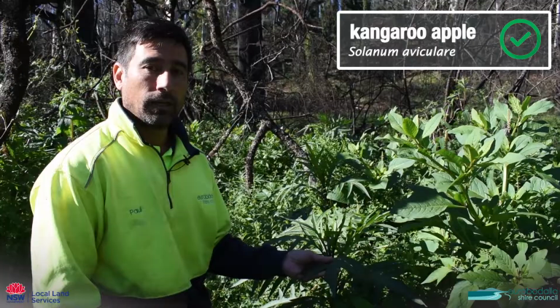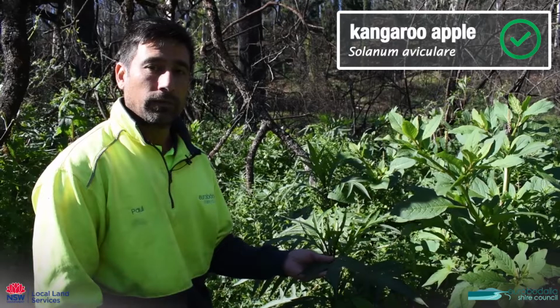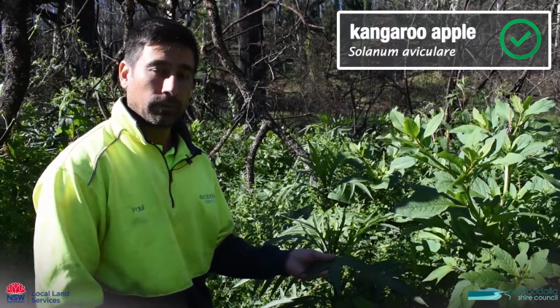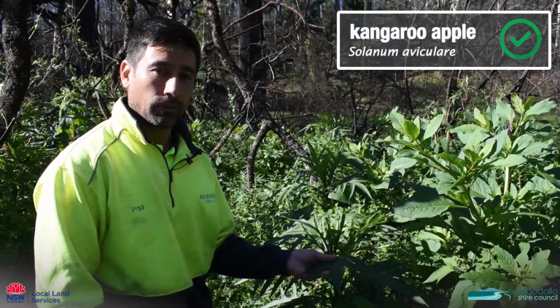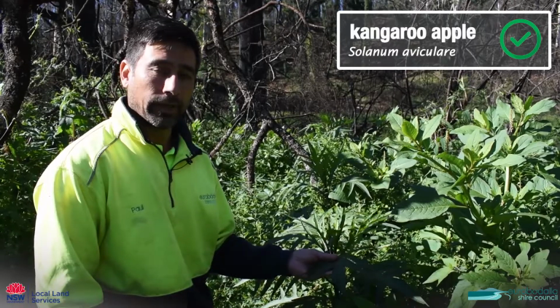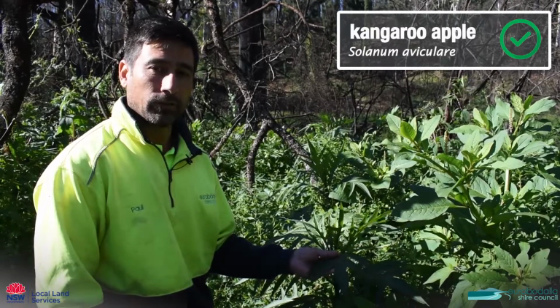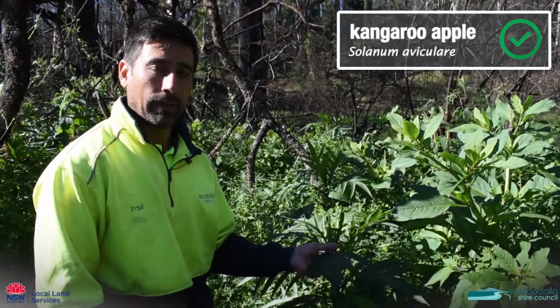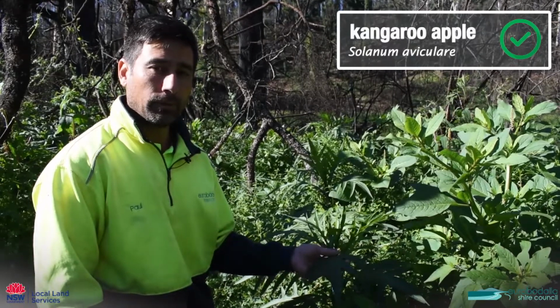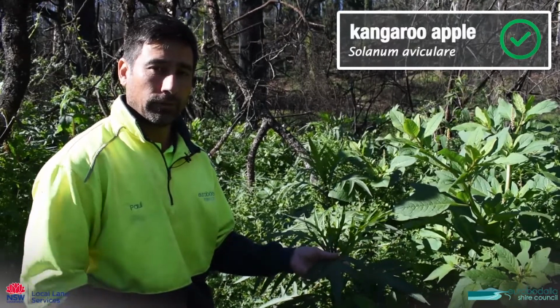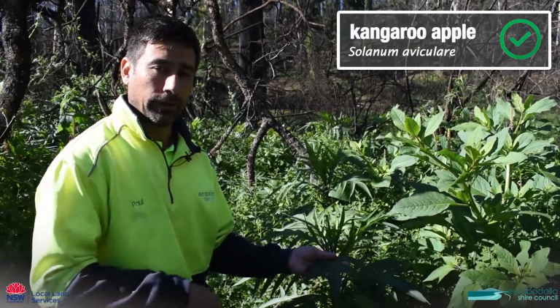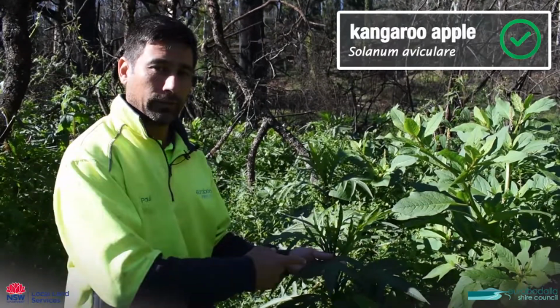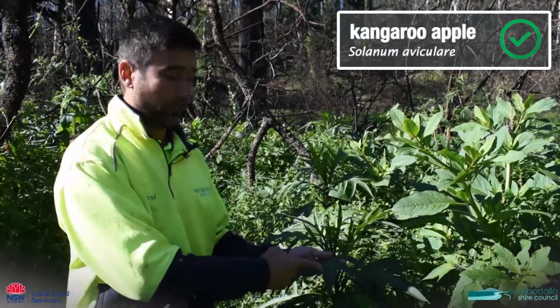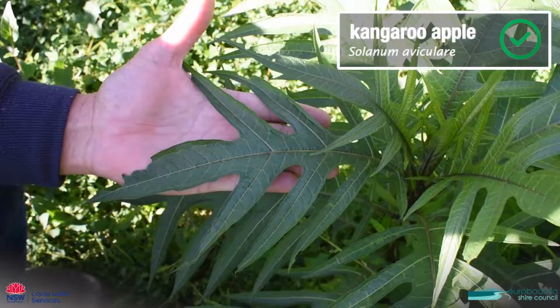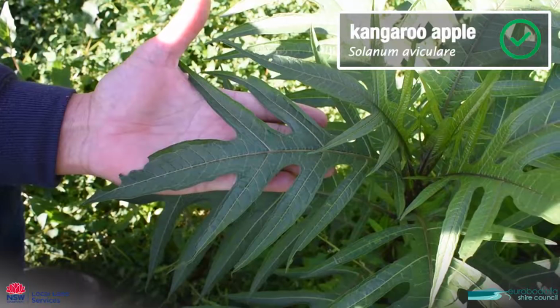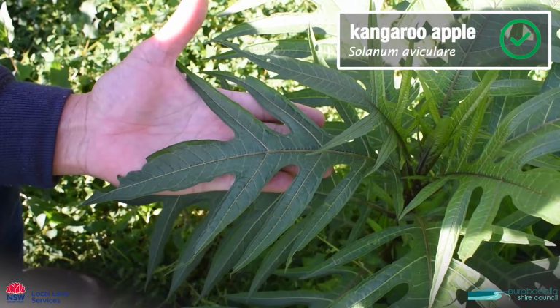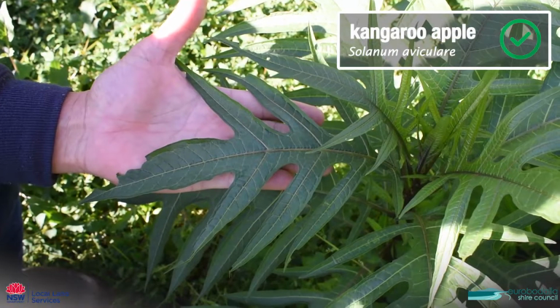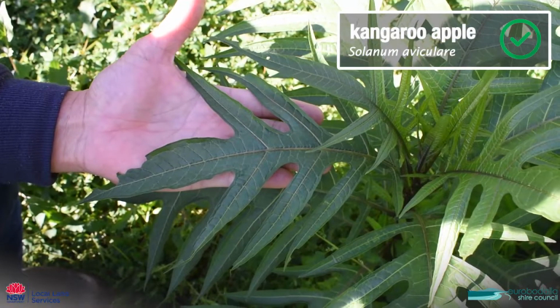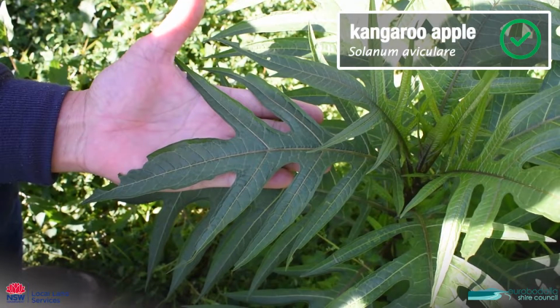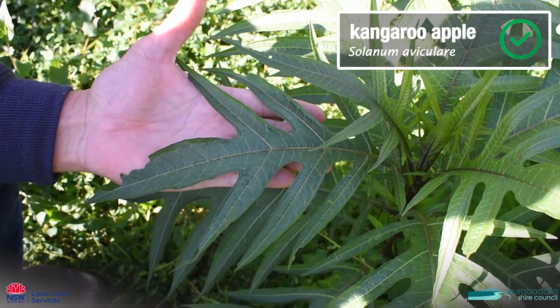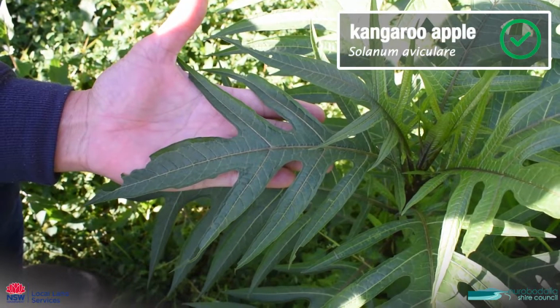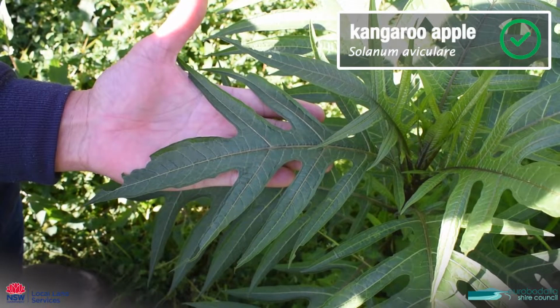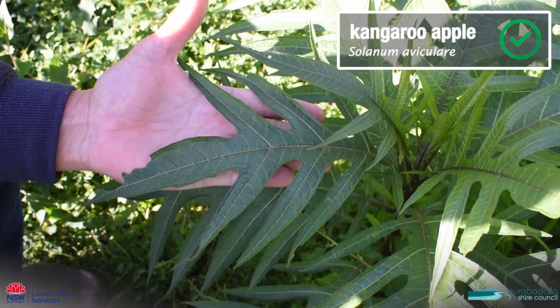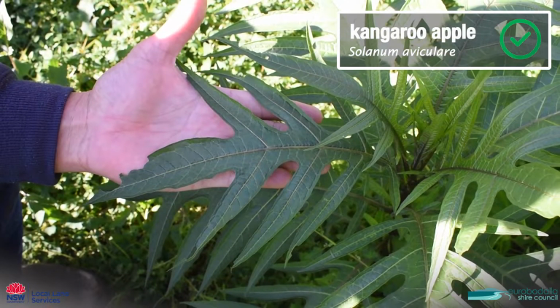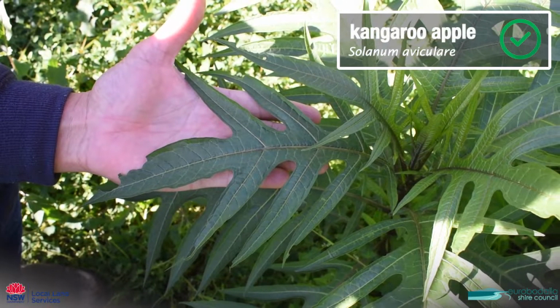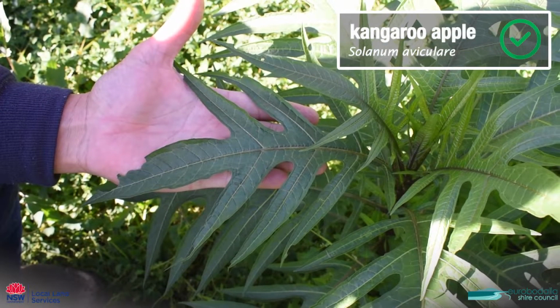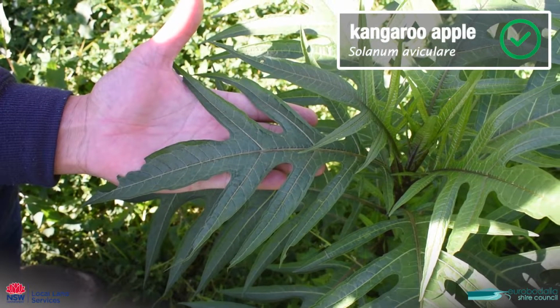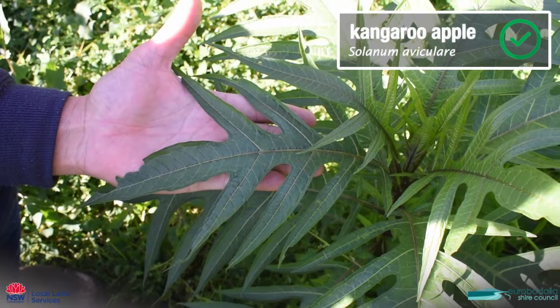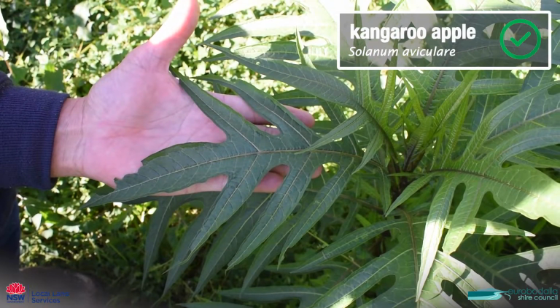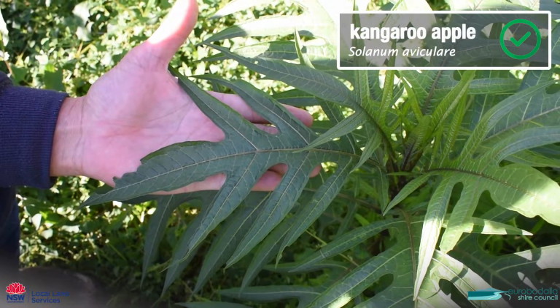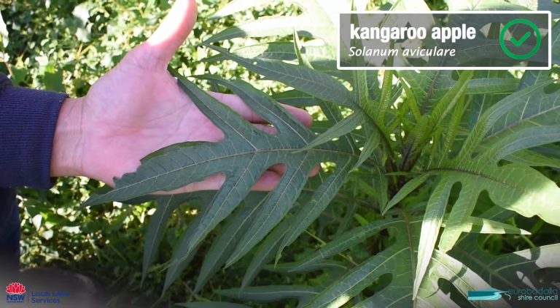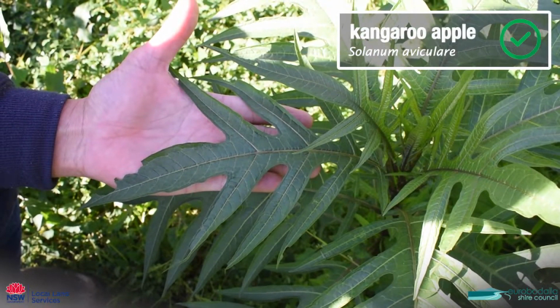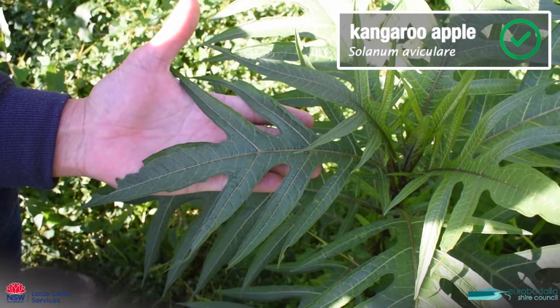This one's called kangaroo apple. This is a native that commonly comes up after disturbance, and we don't need to worry about this one at all.